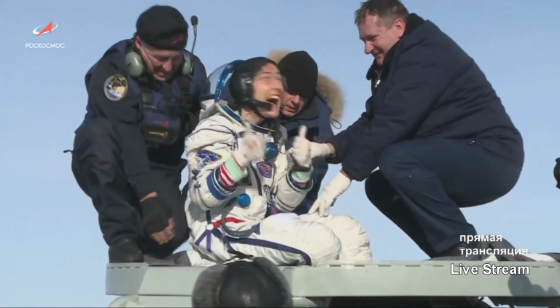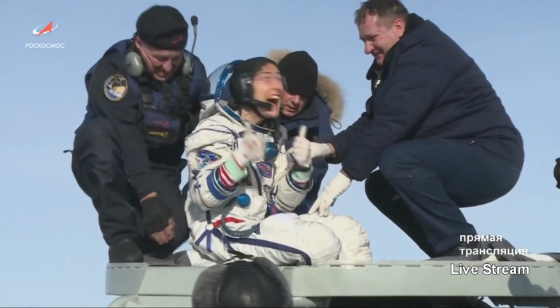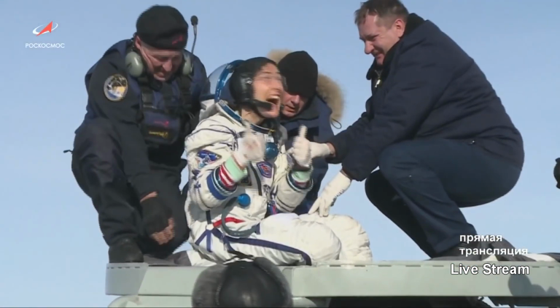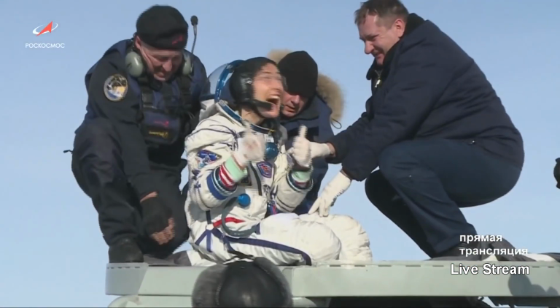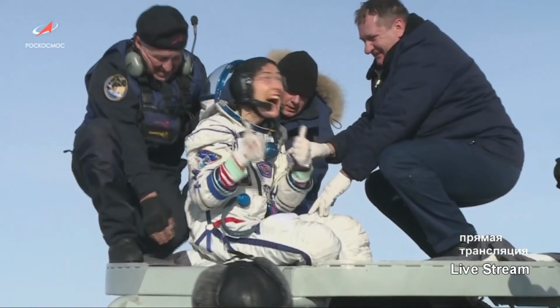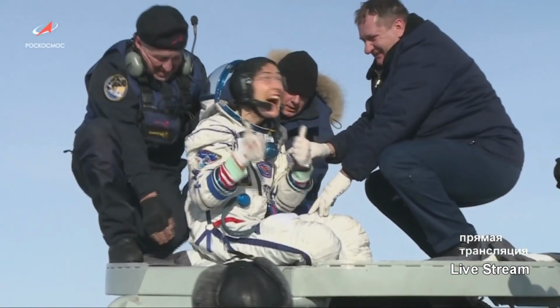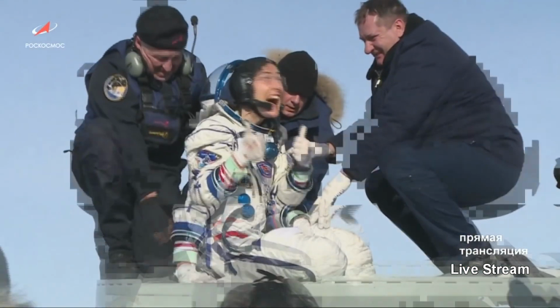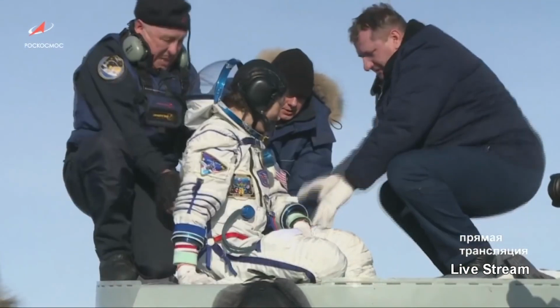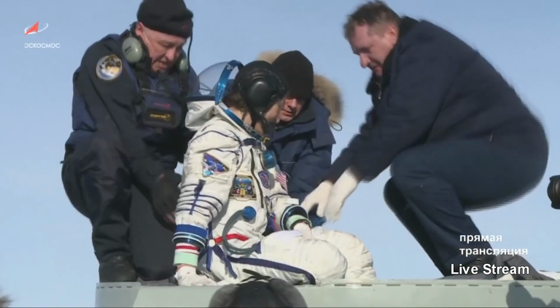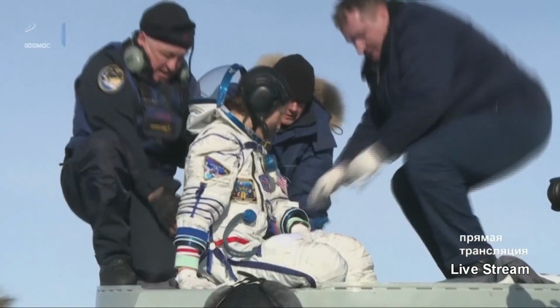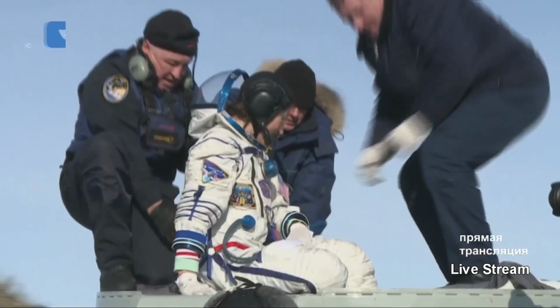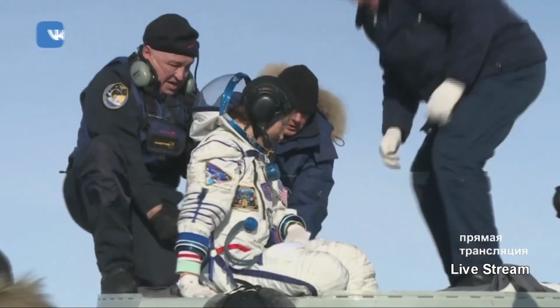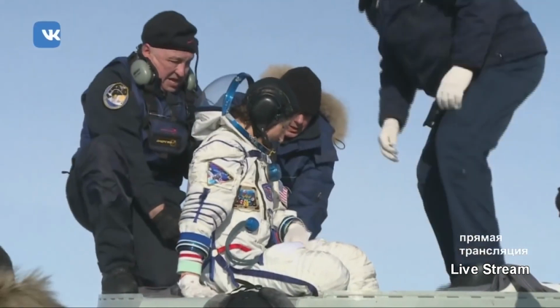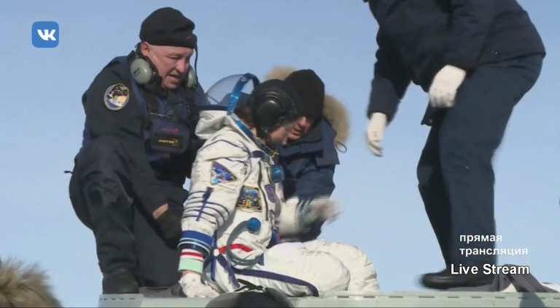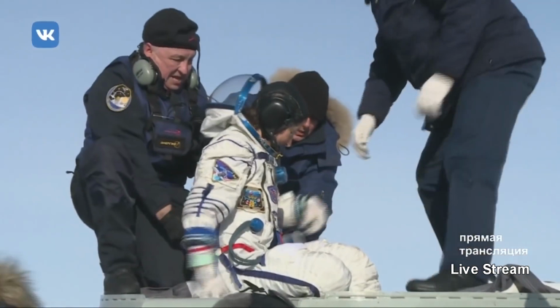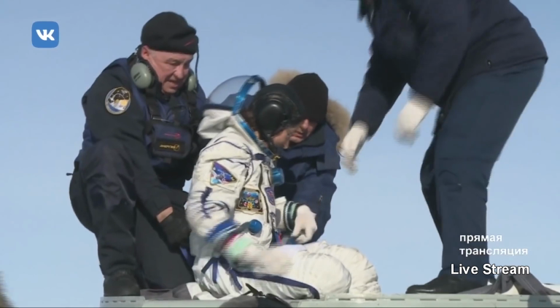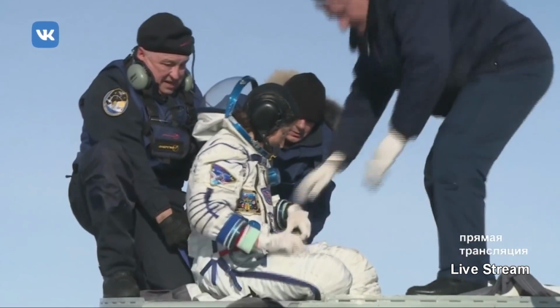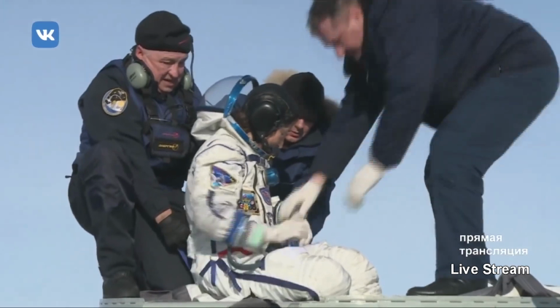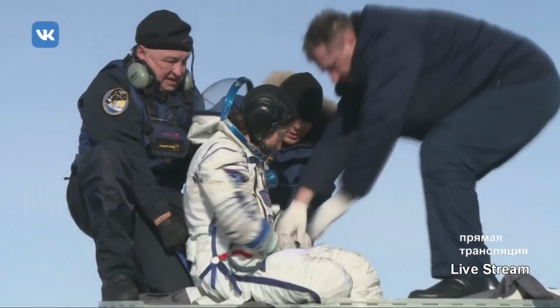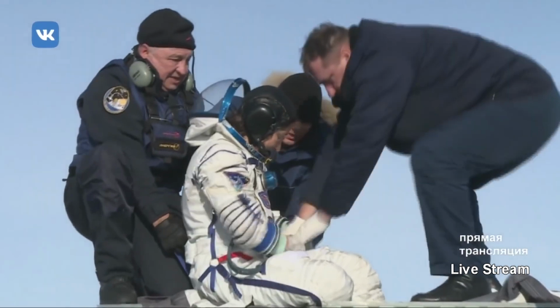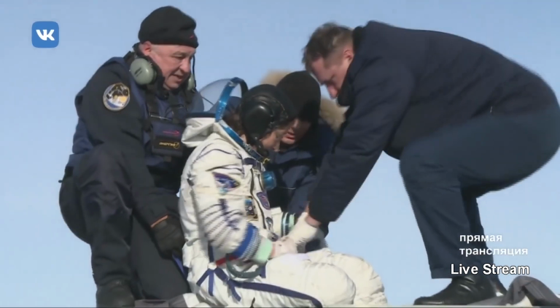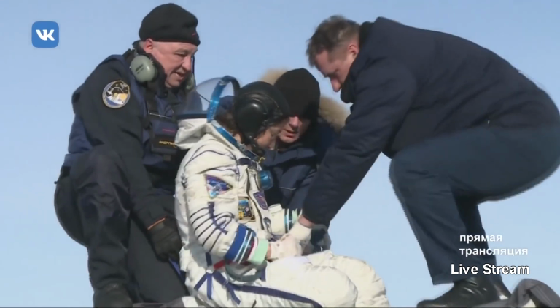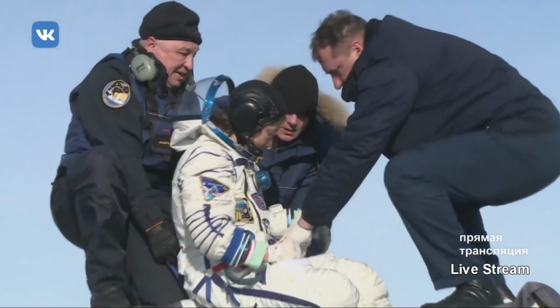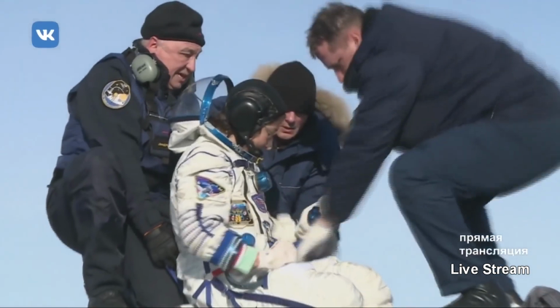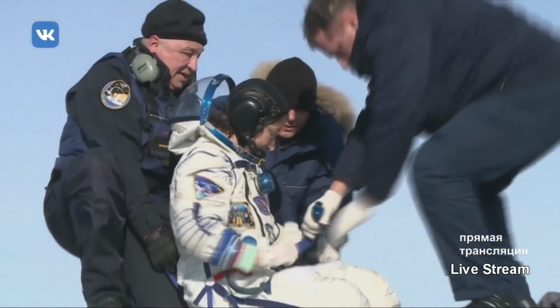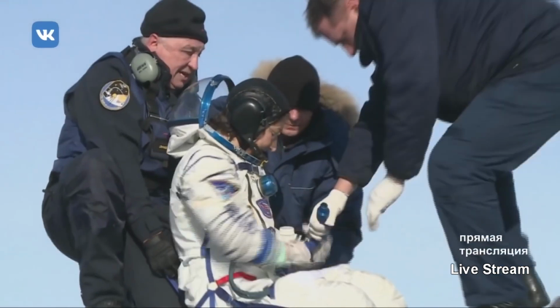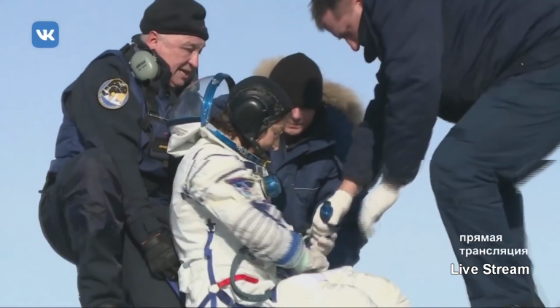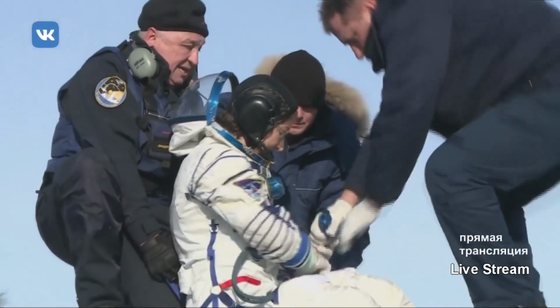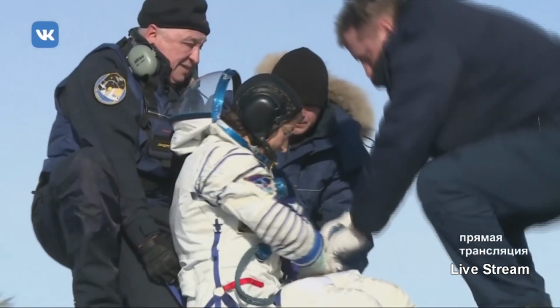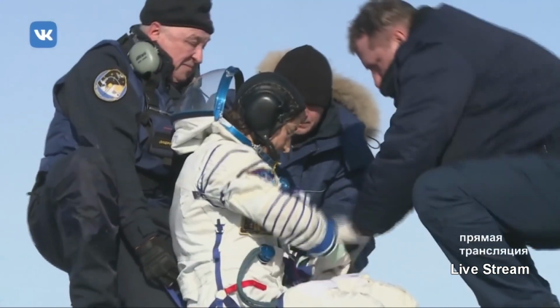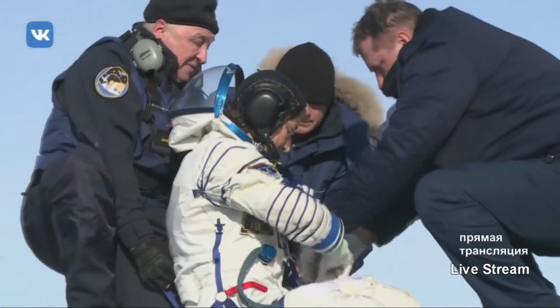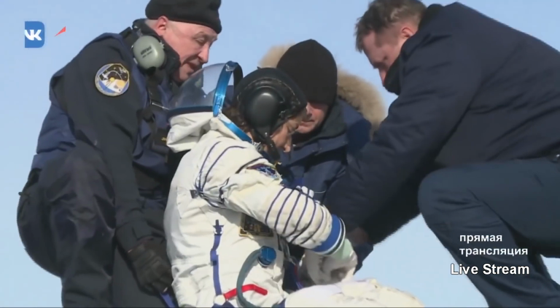And here we see, on the left, the representative of the energy agency, on the right, the representative of the CPK — the center of aircraft preparation.